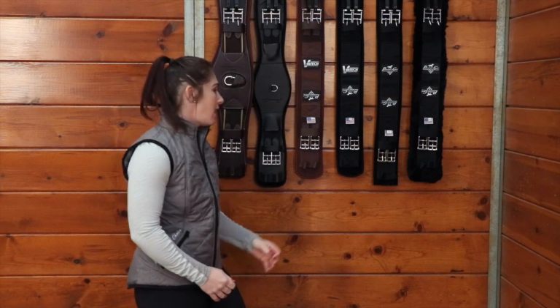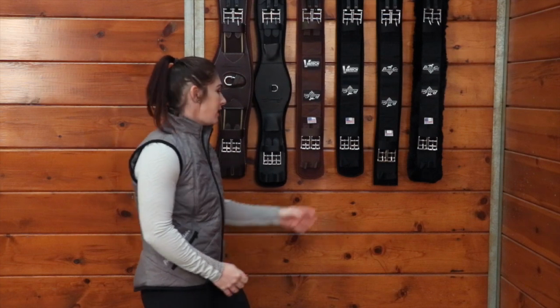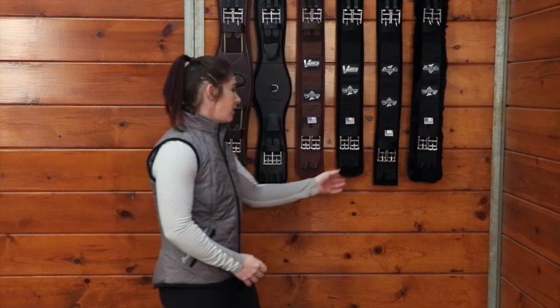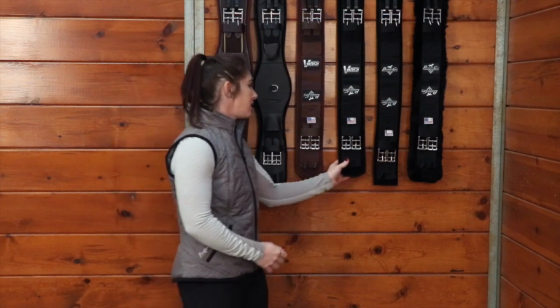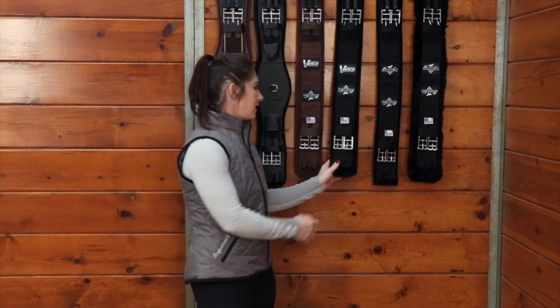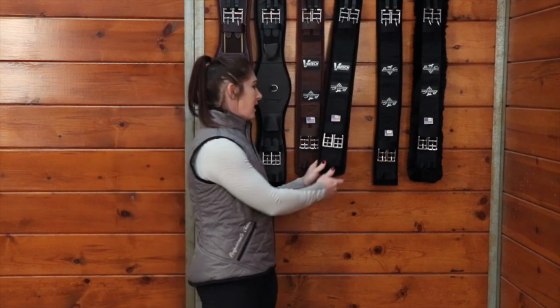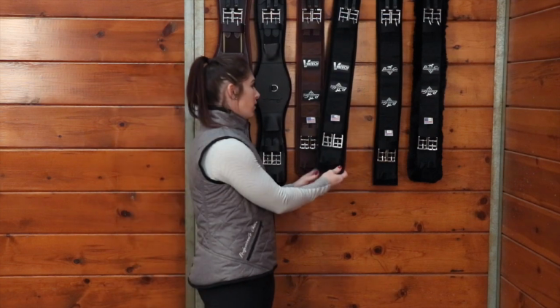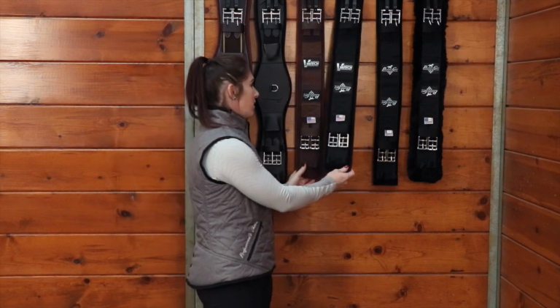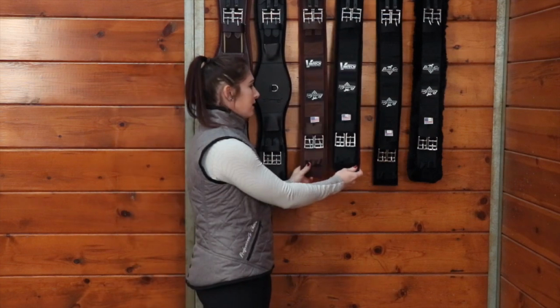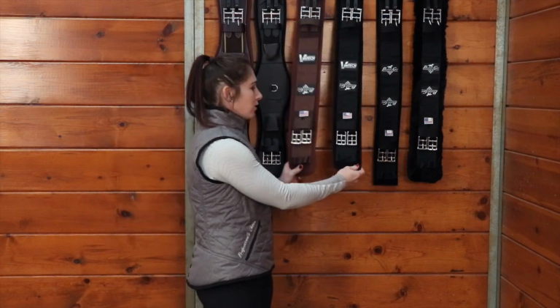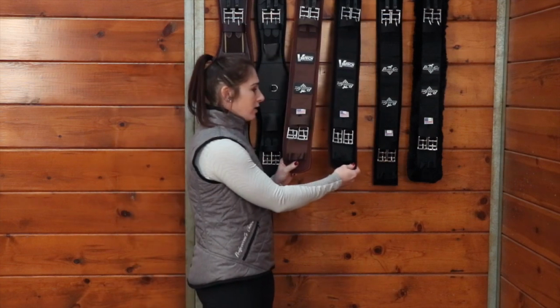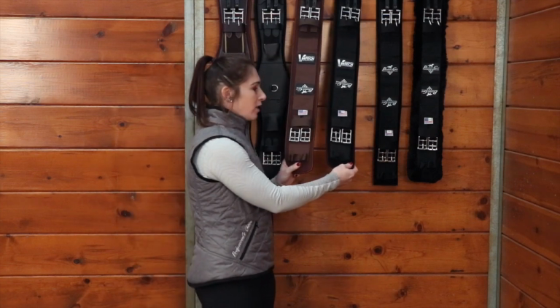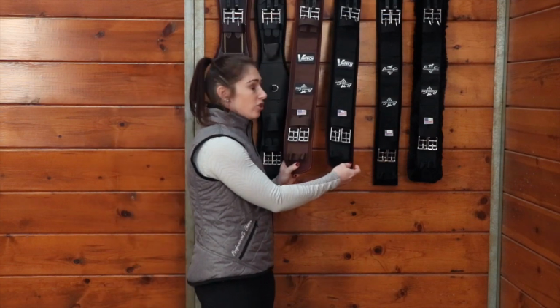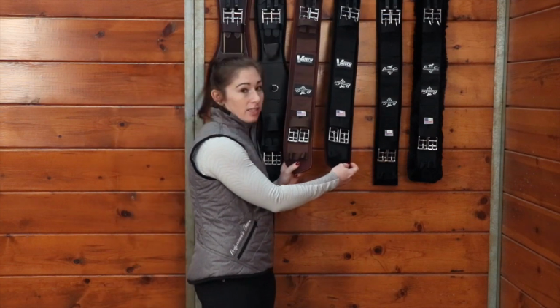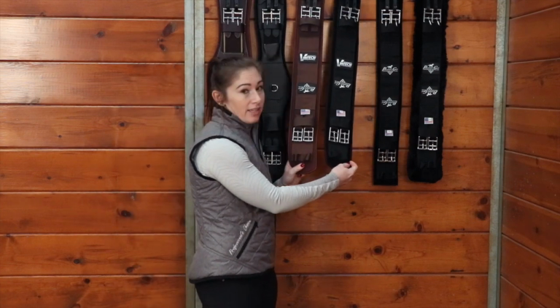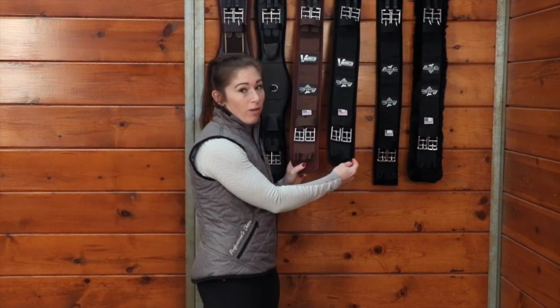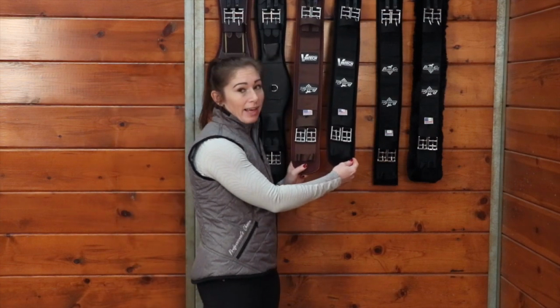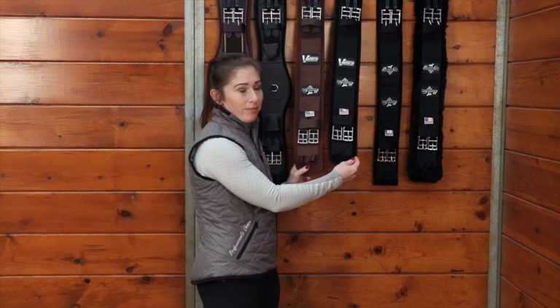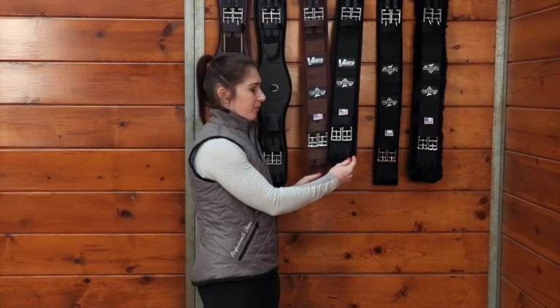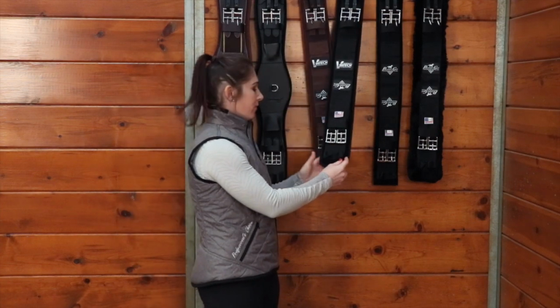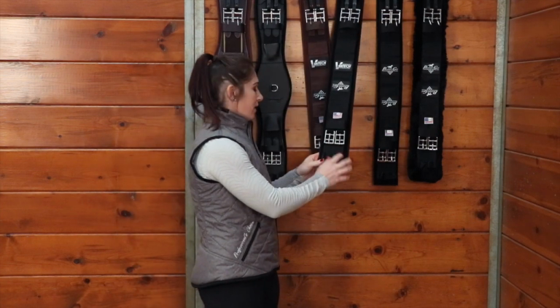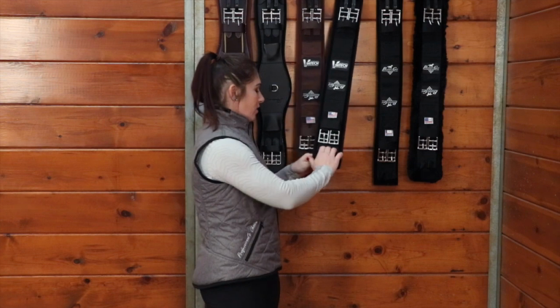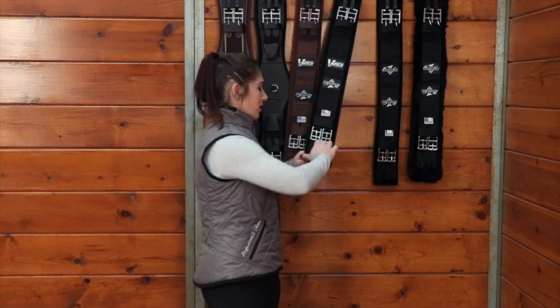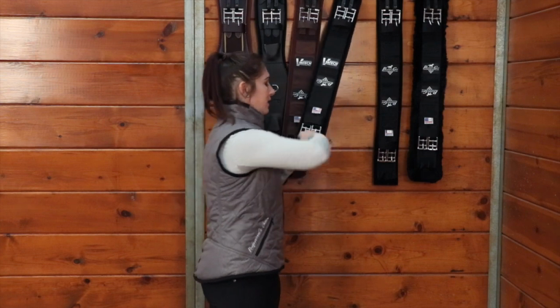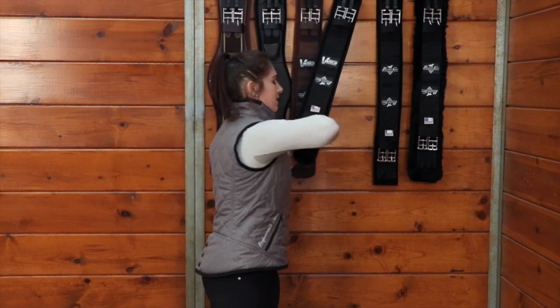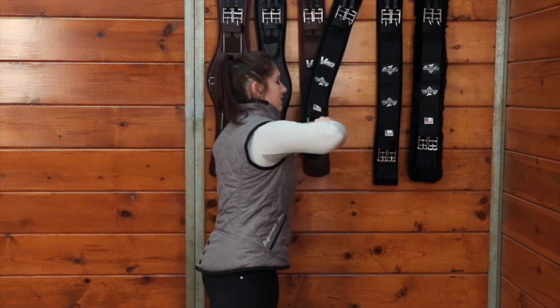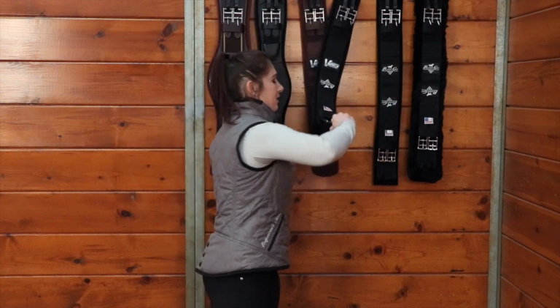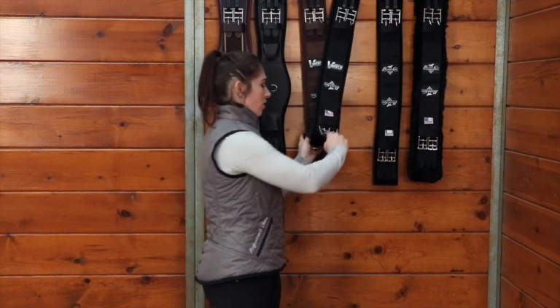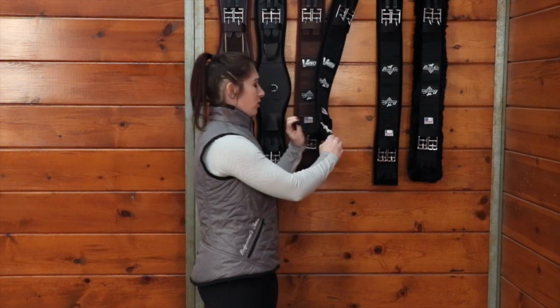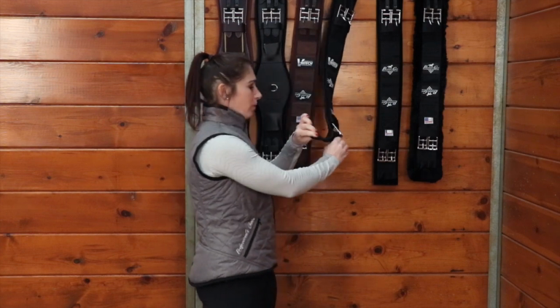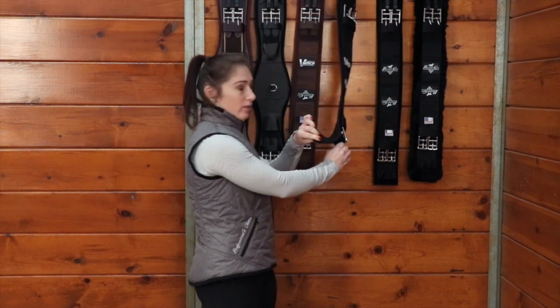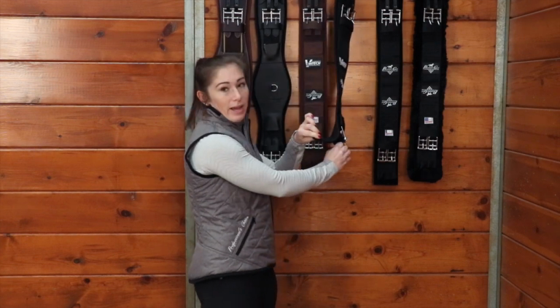Then here this is the same girth just in the black, and you can see it also peels away.